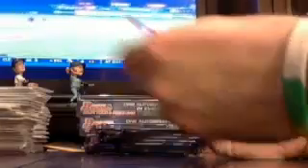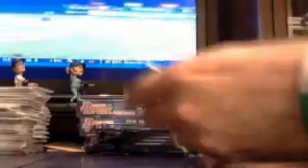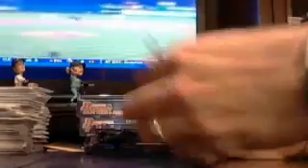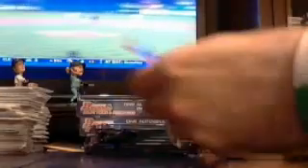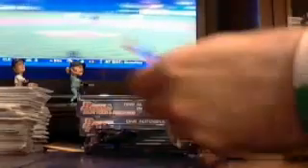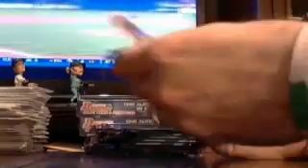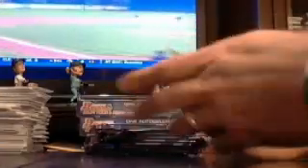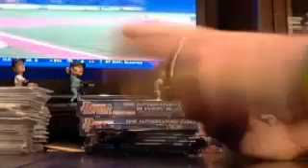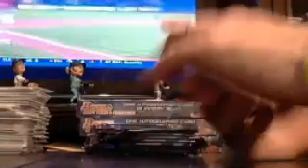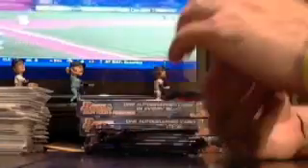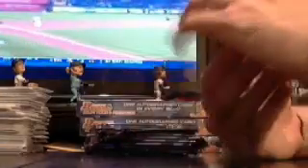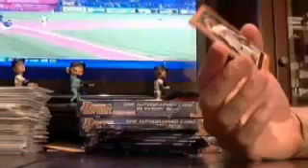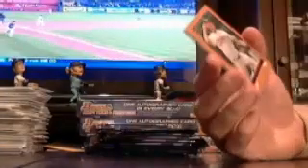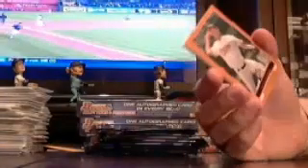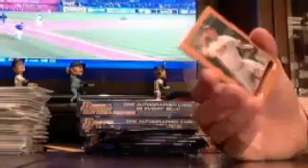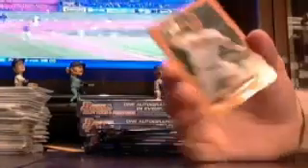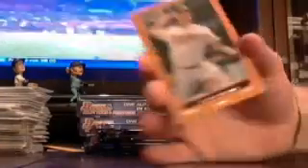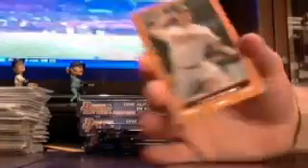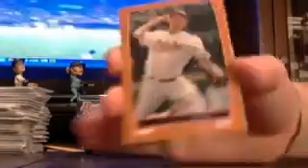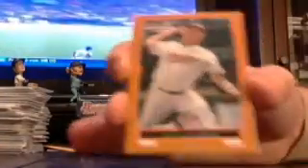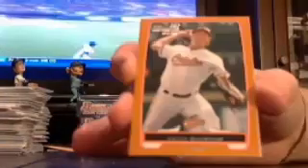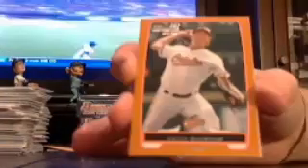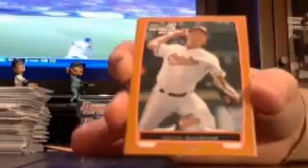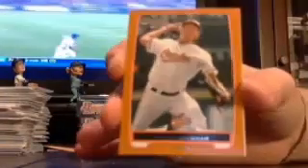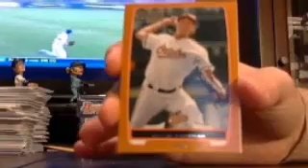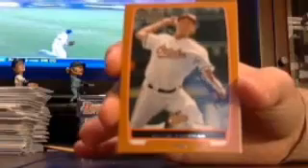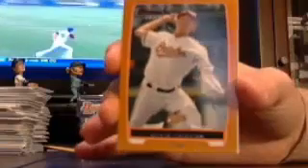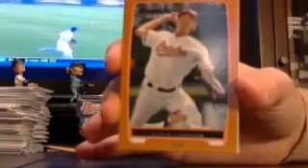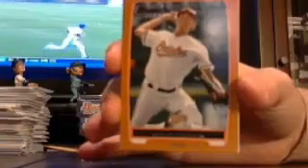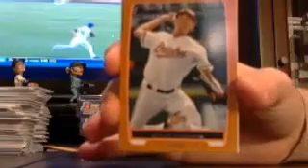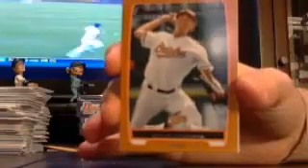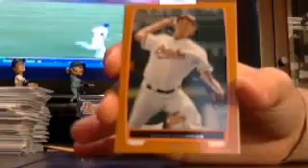Got another decent orange. Too bad it's not an auto or a refractor, but an orange Kevin Gossman out of $2.50.